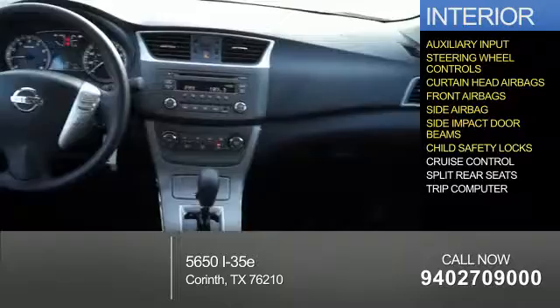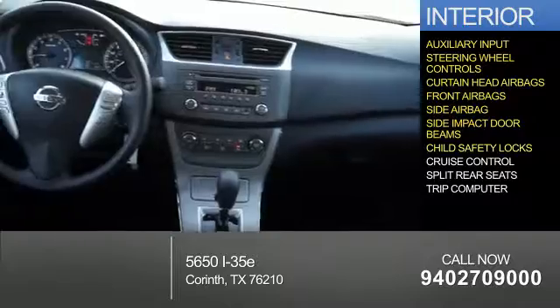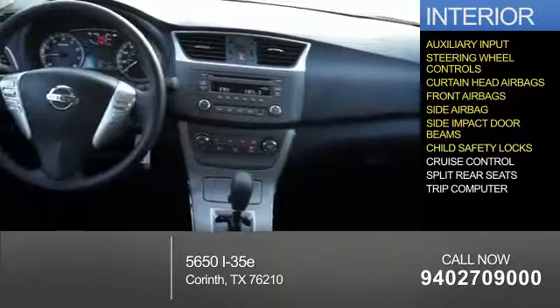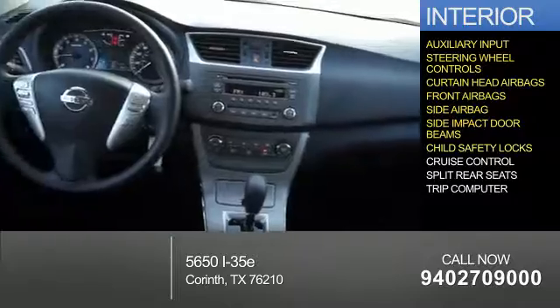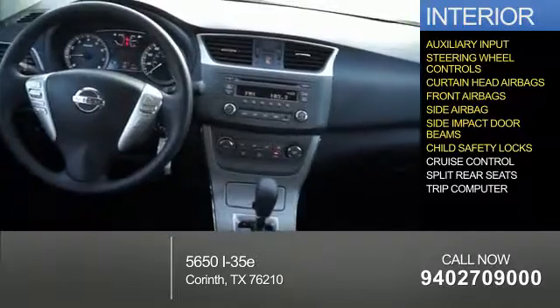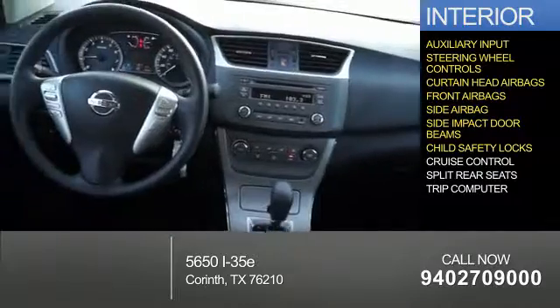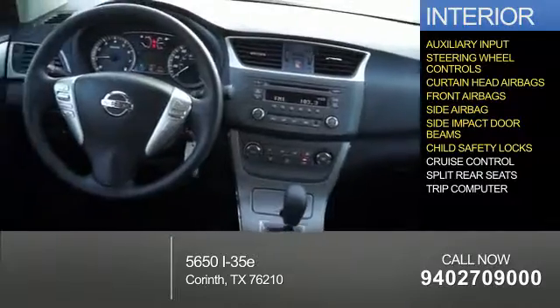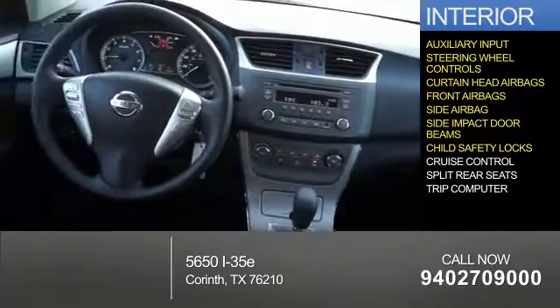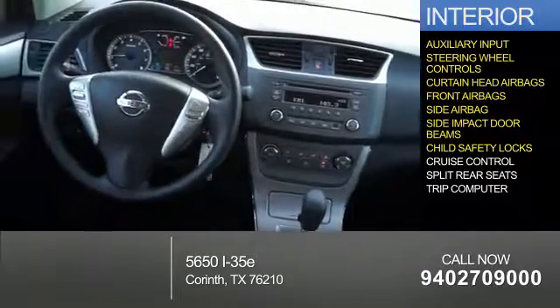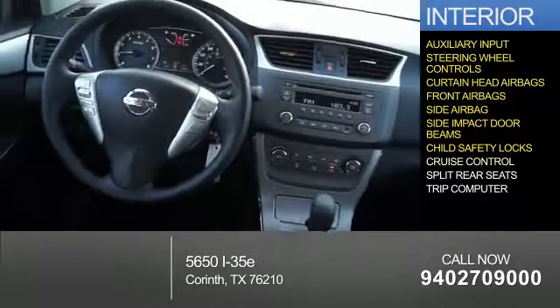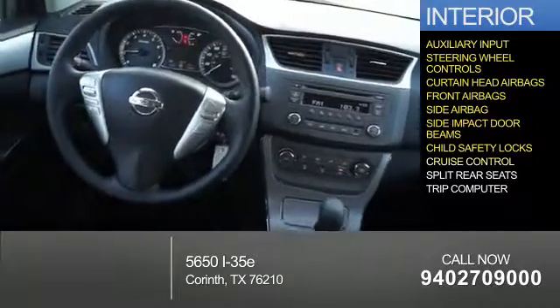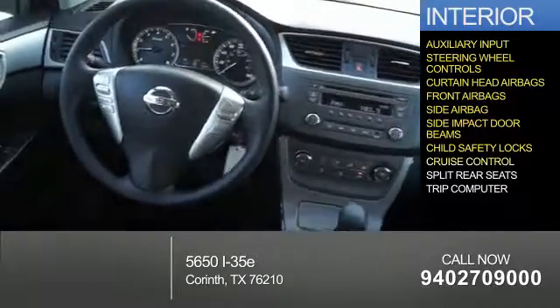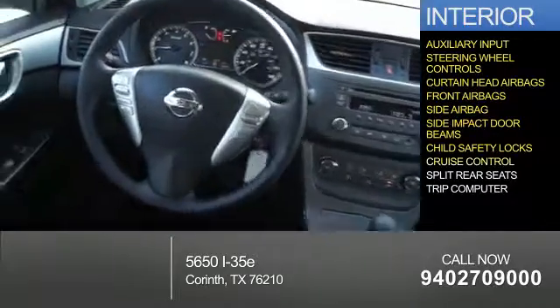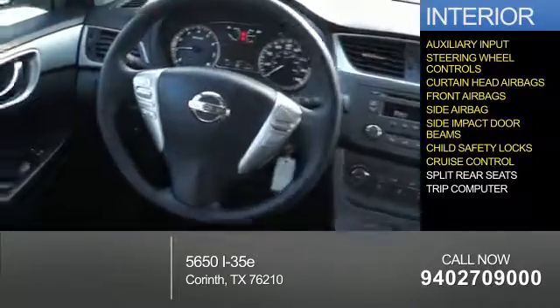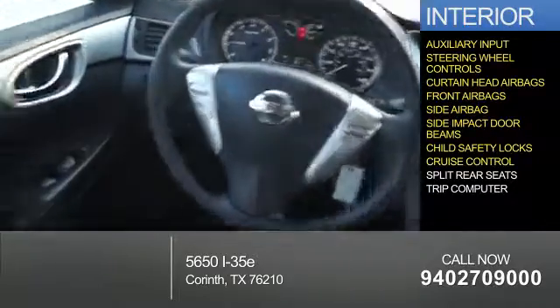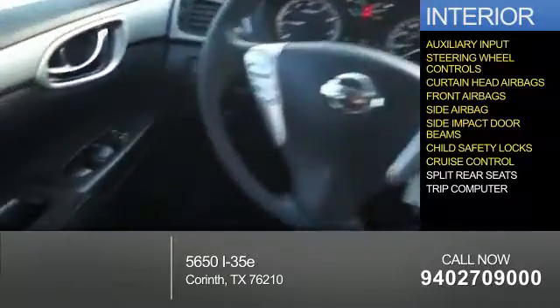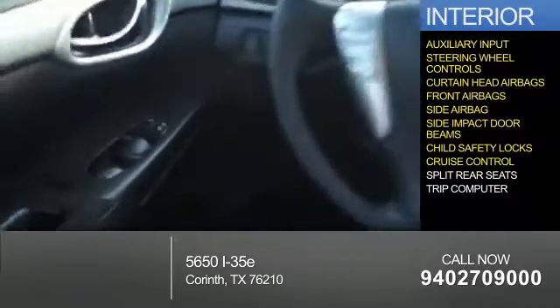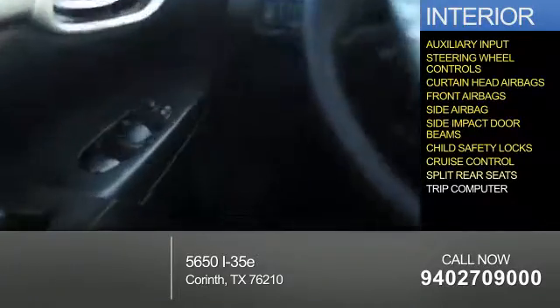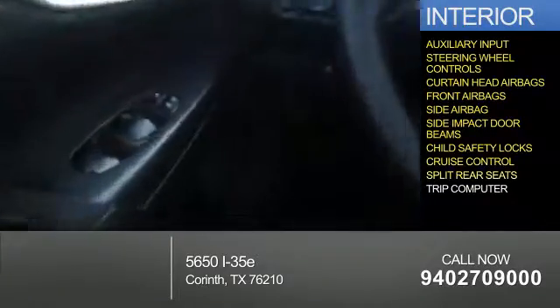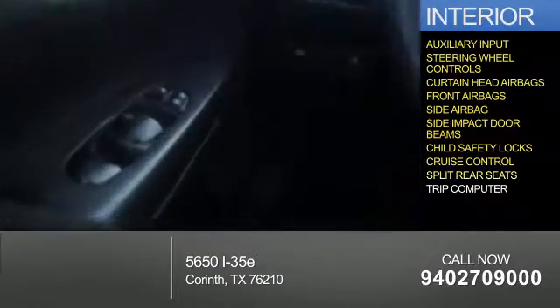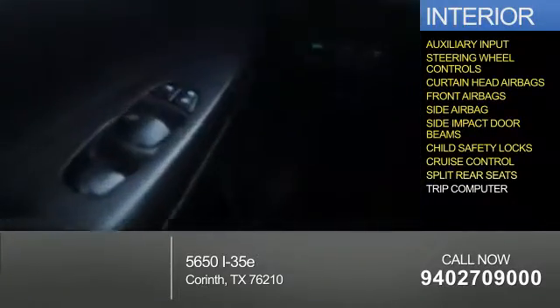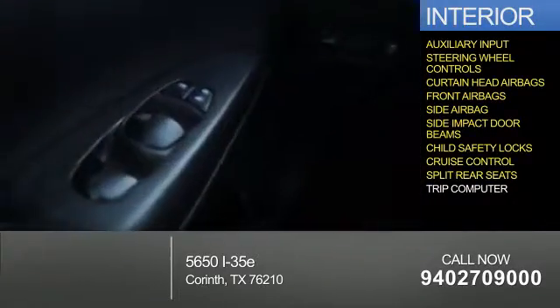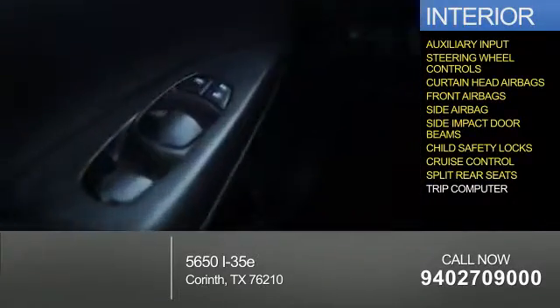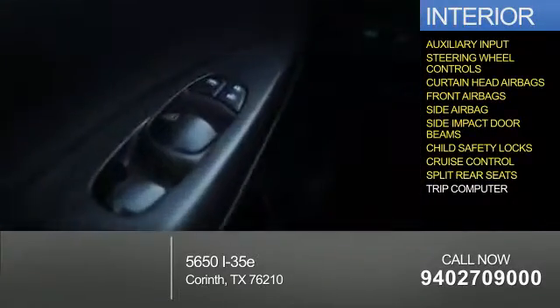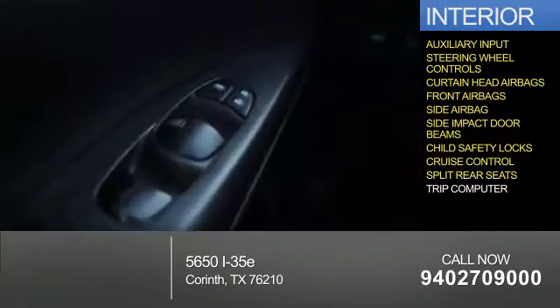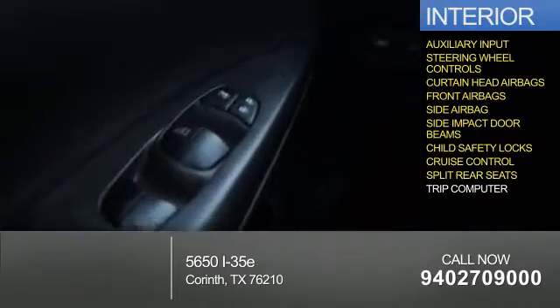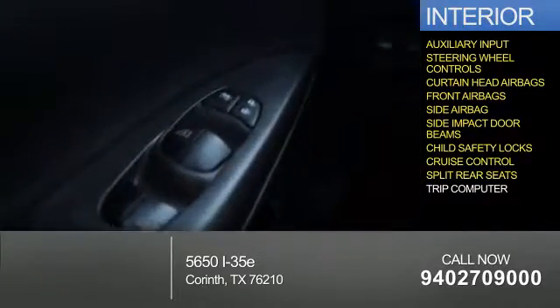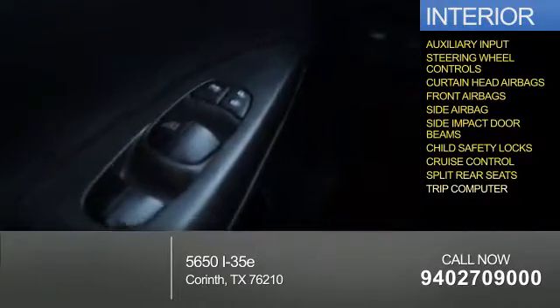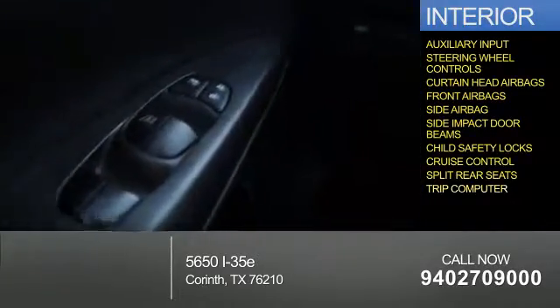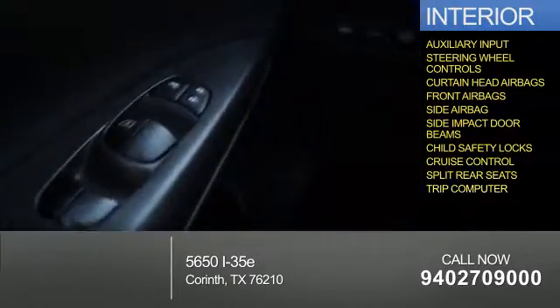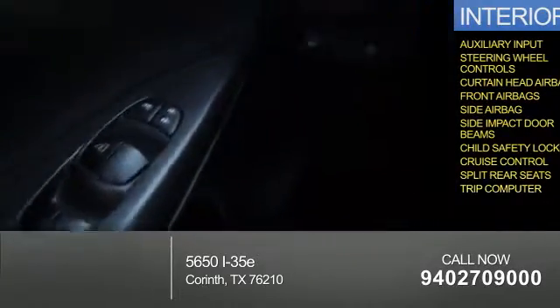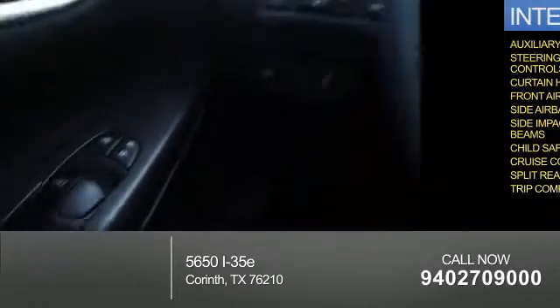Additional interior features include child safety locks, cruise control, split rear seats, and a trip computer.